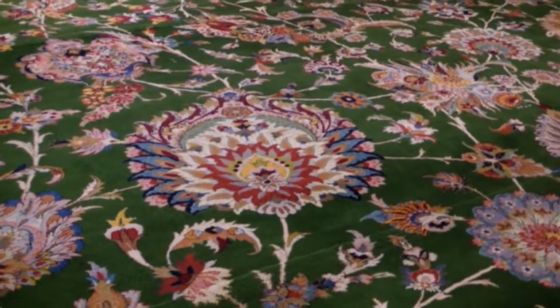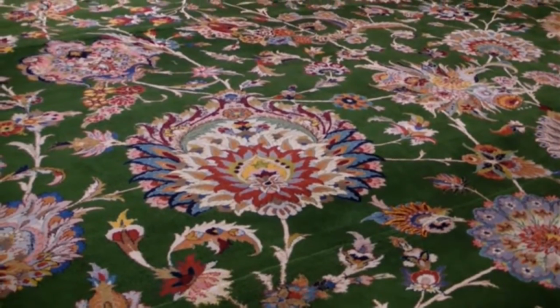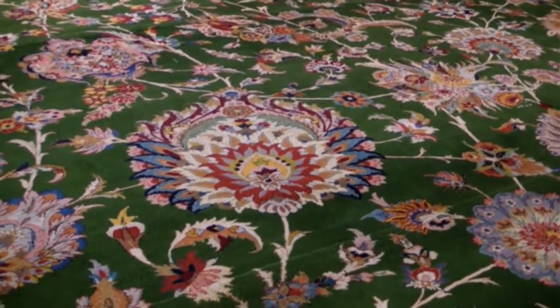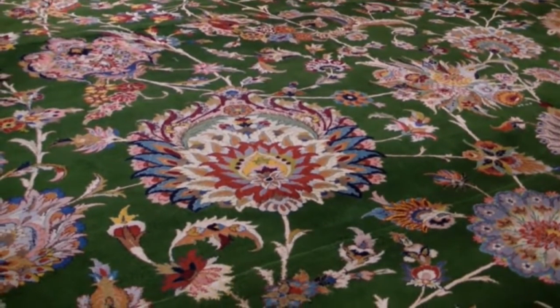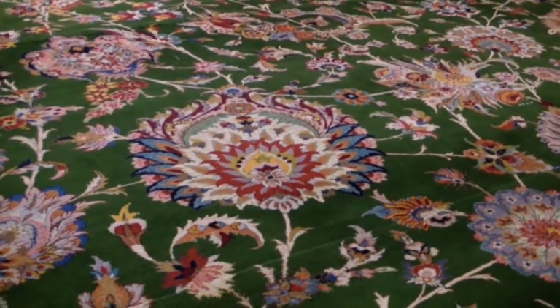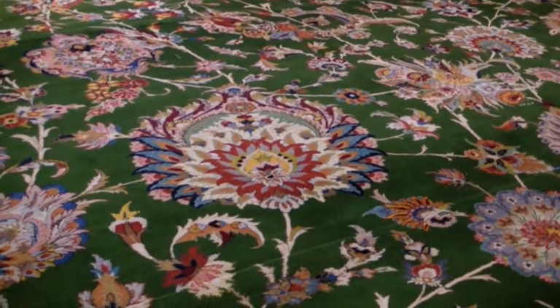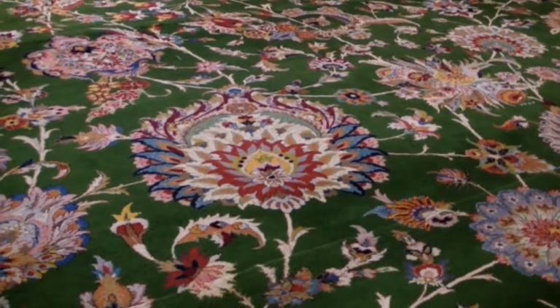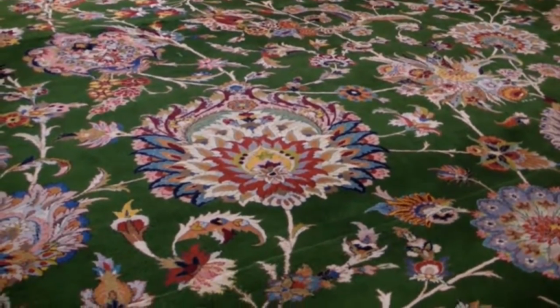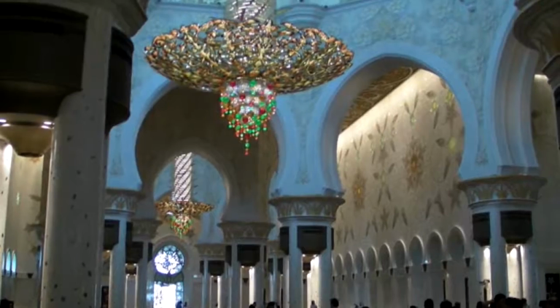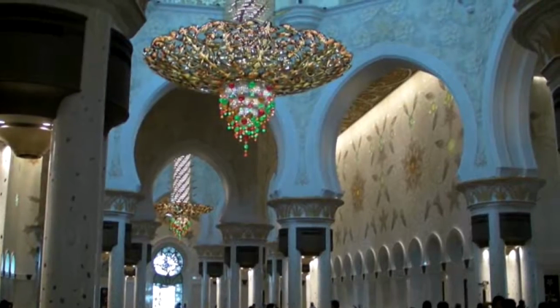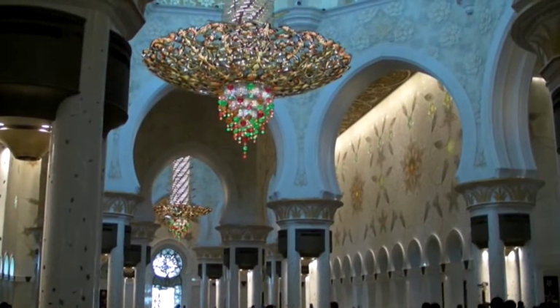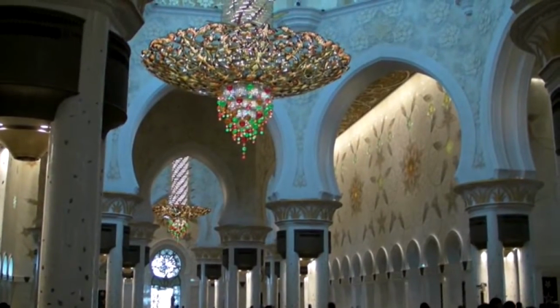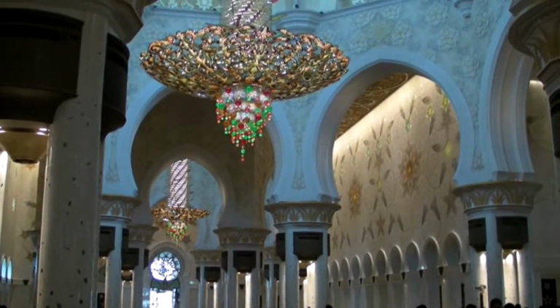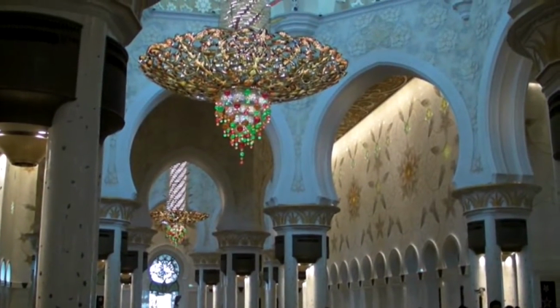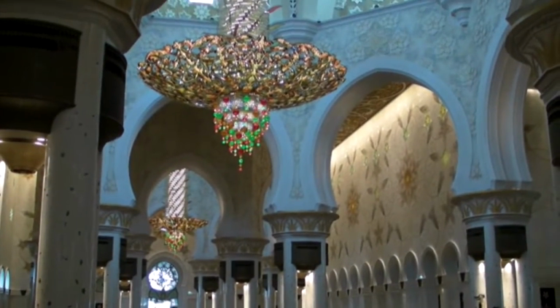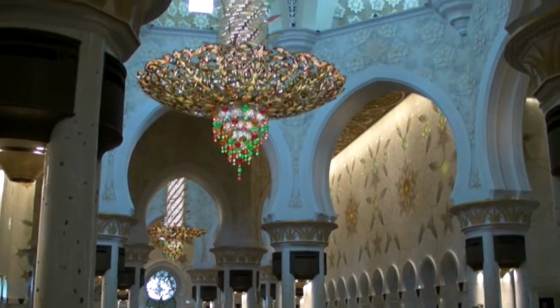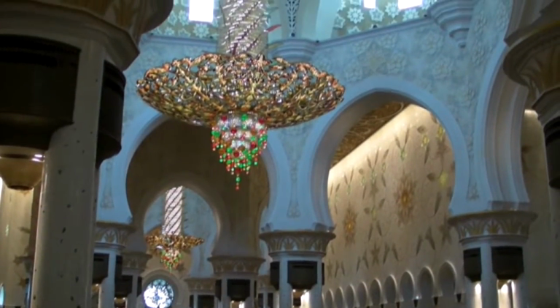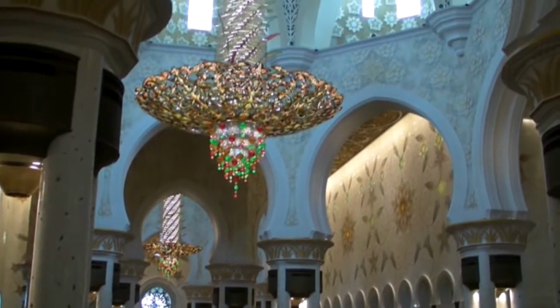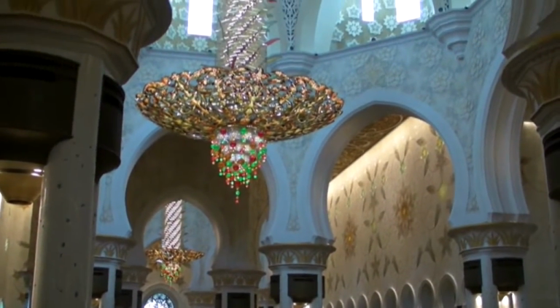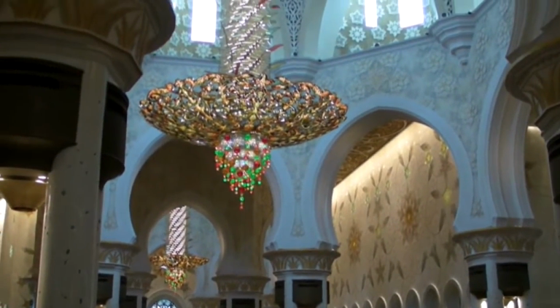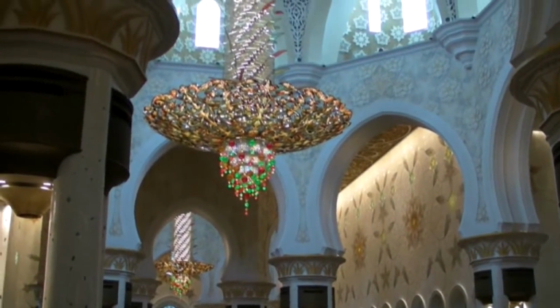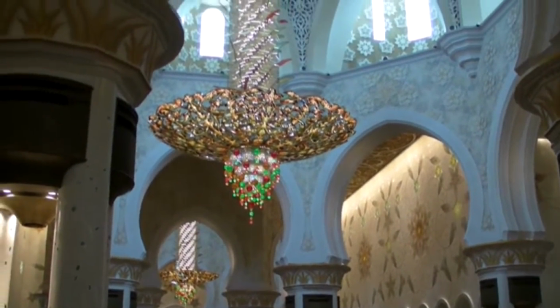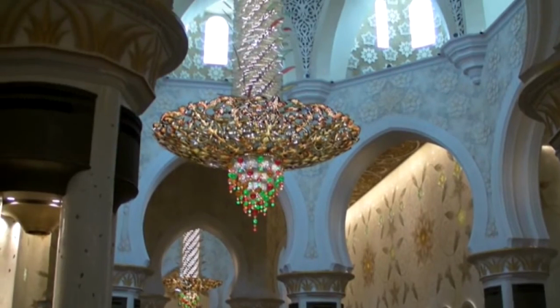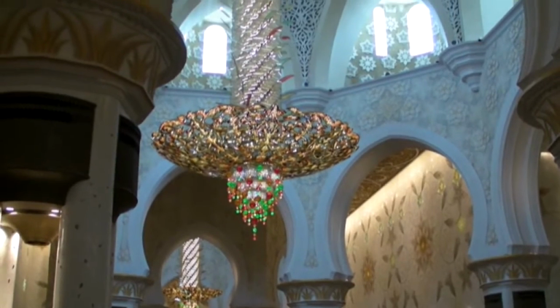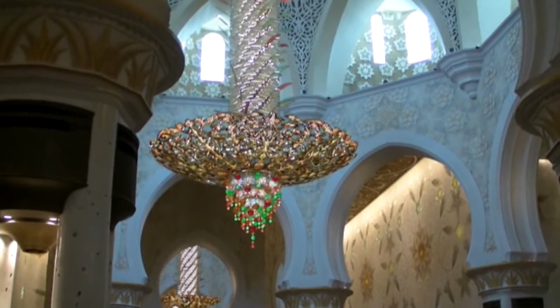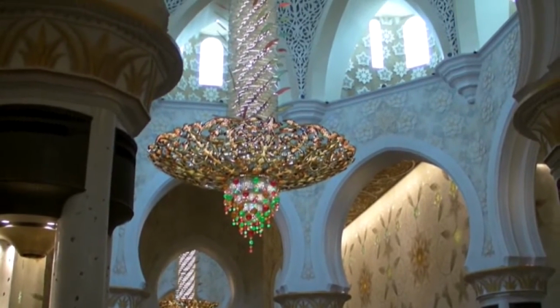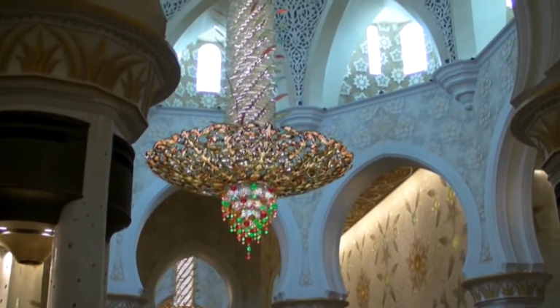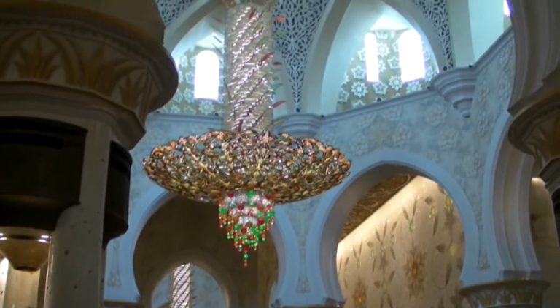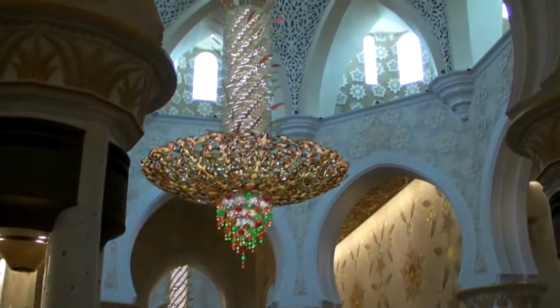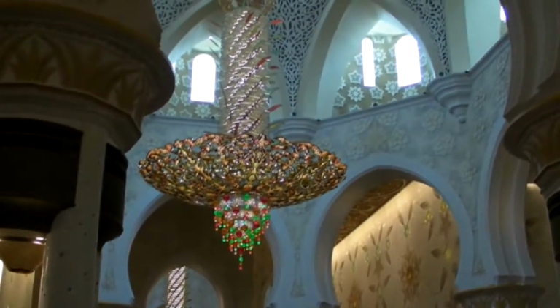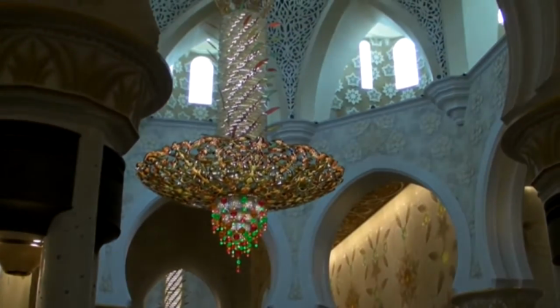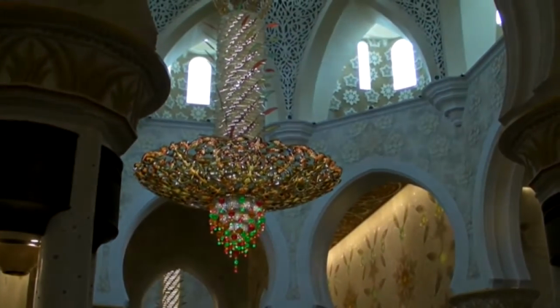The women don't get to kneel on the carpet. Overall, the effect in the mosque is pretty spectacular.